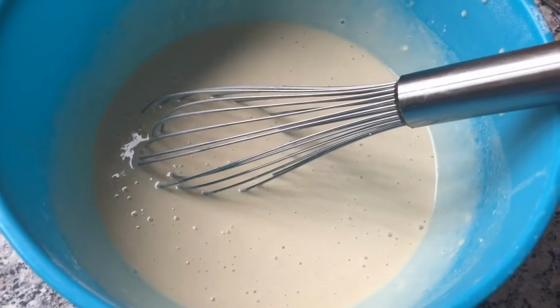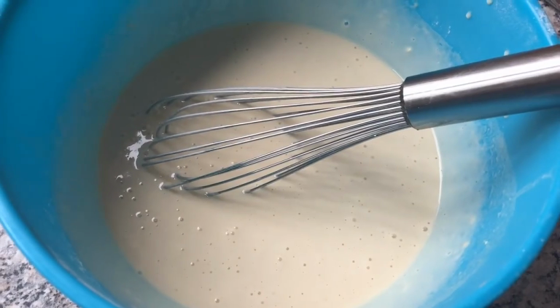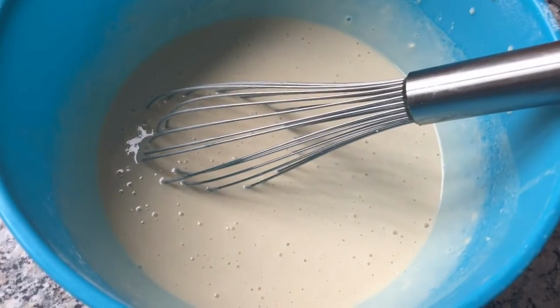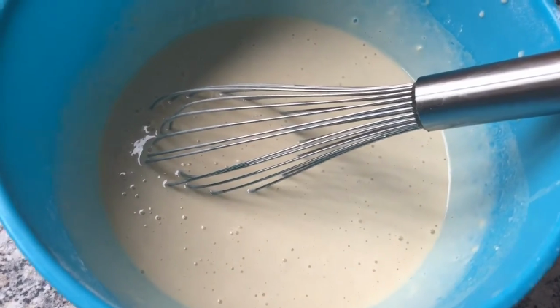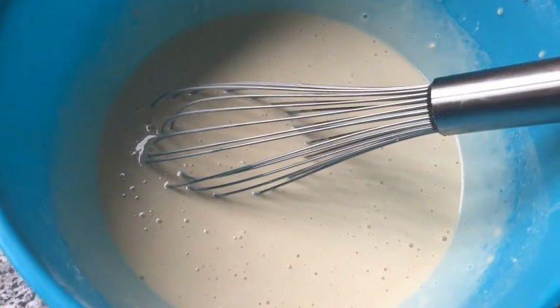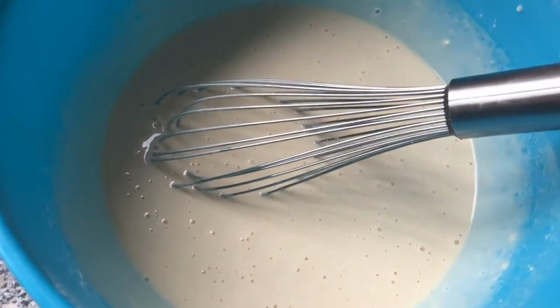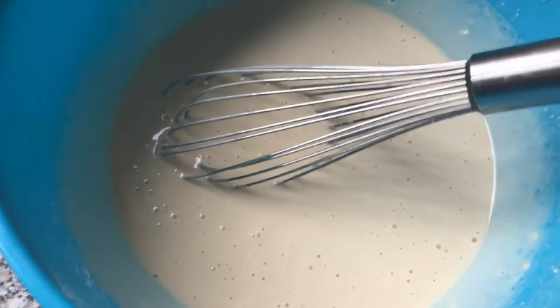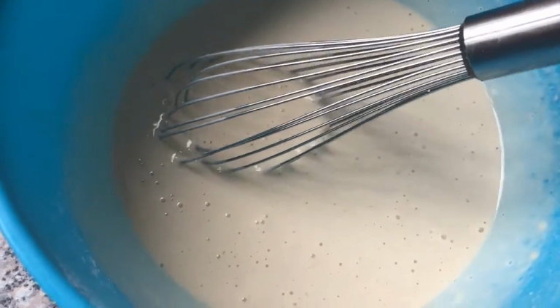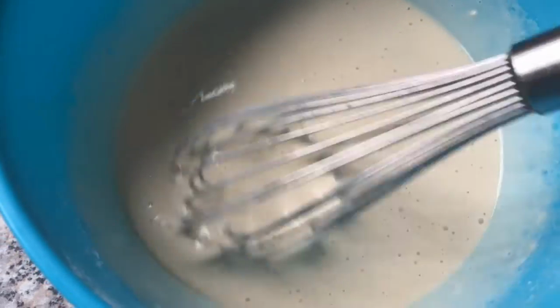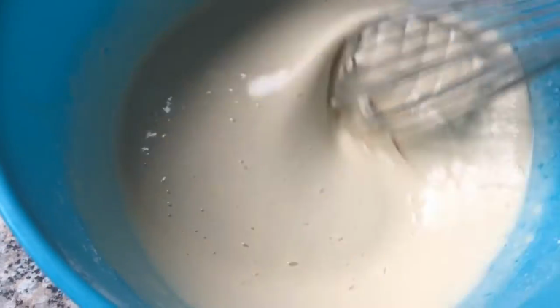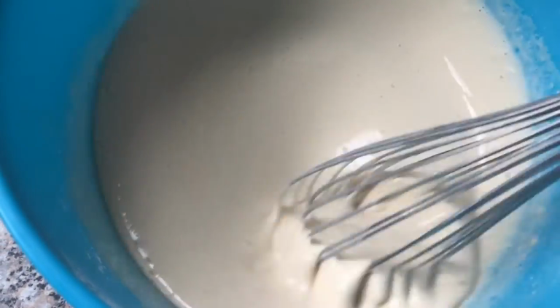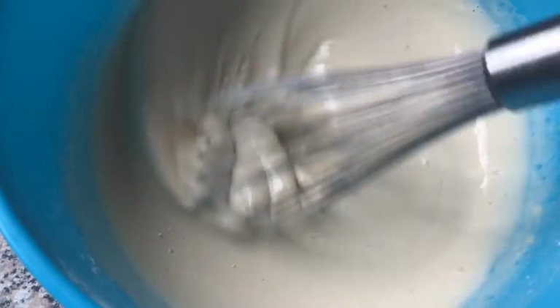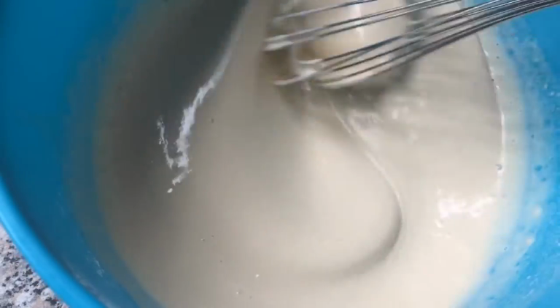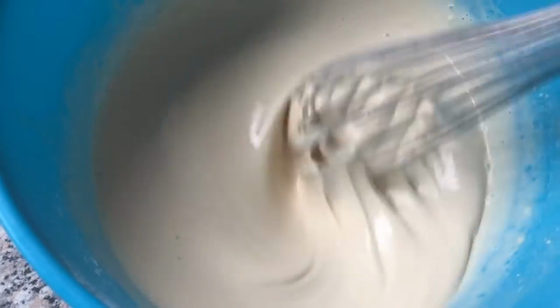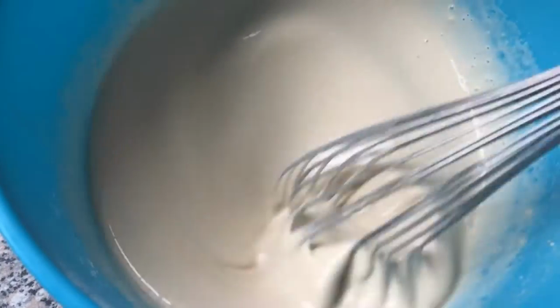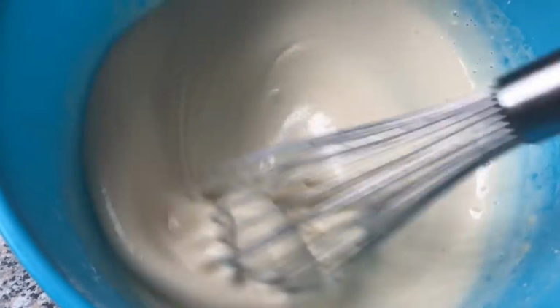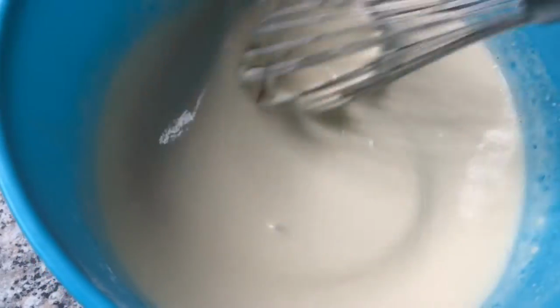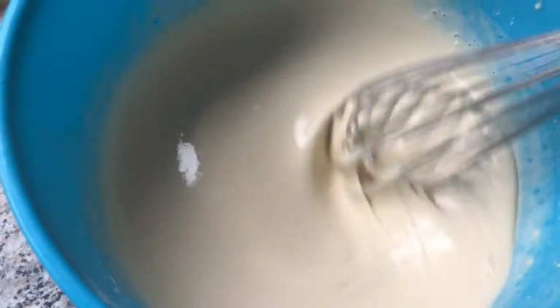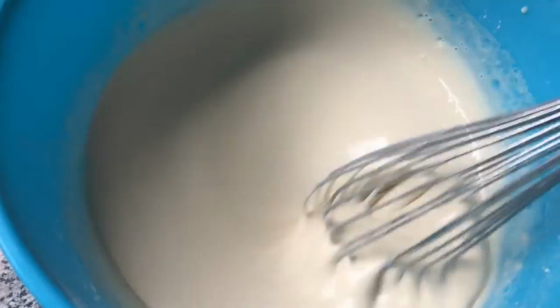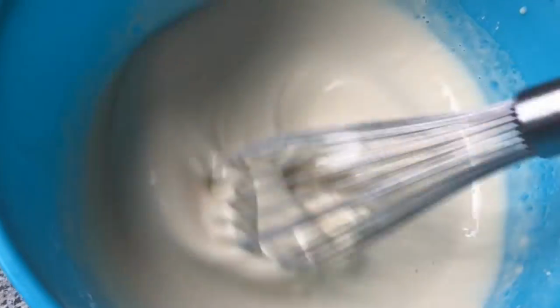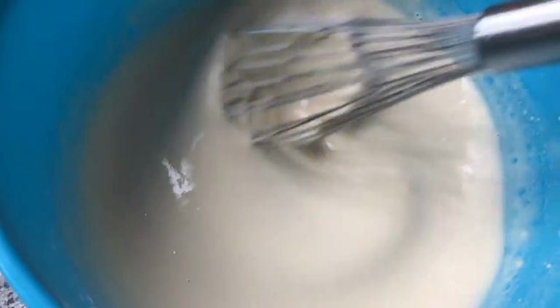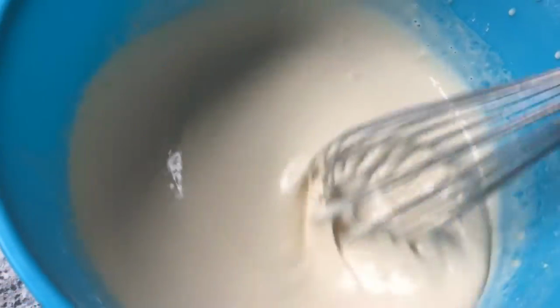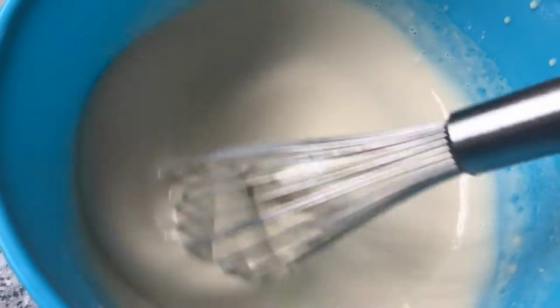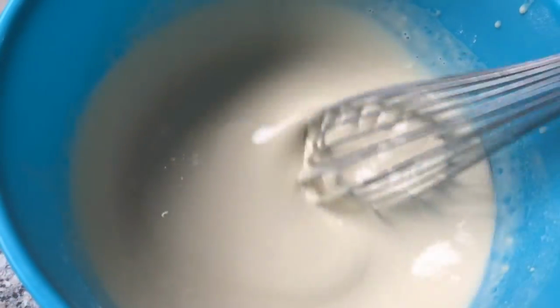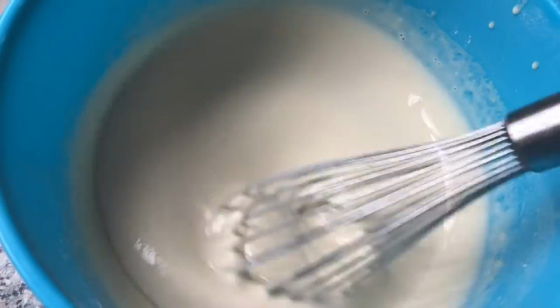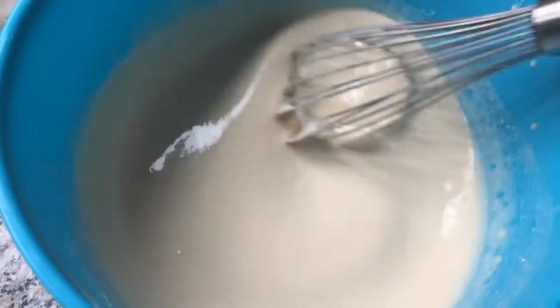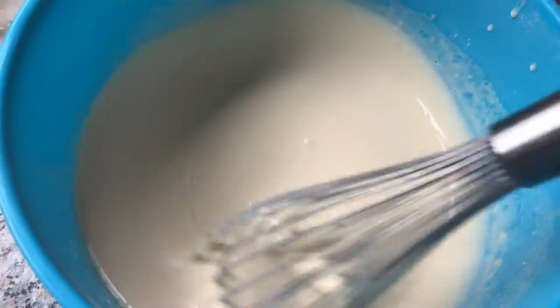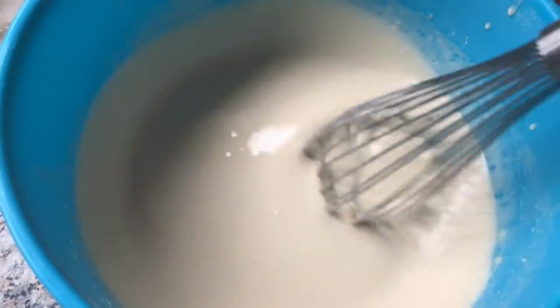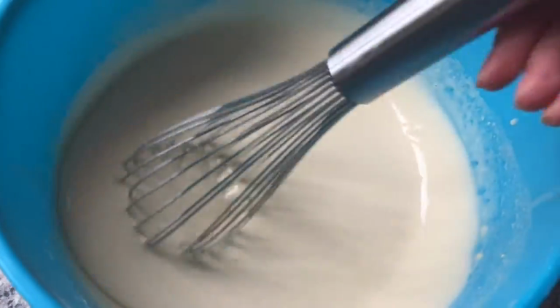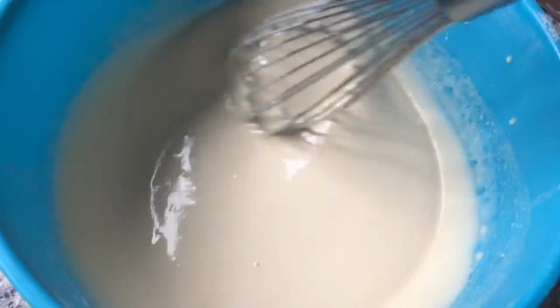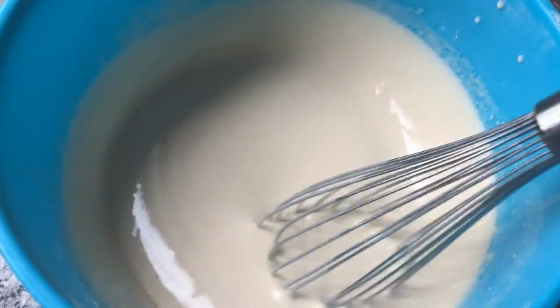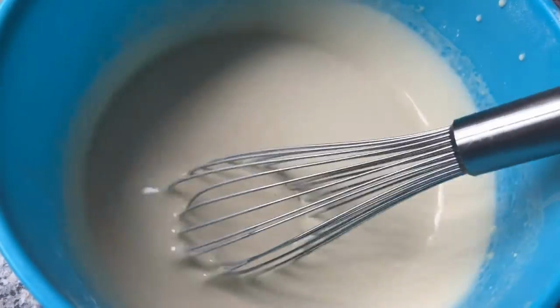I've taken my batter out of the fridge, I've just whisked it around, and I can feel that it's nice and thick and smooth.